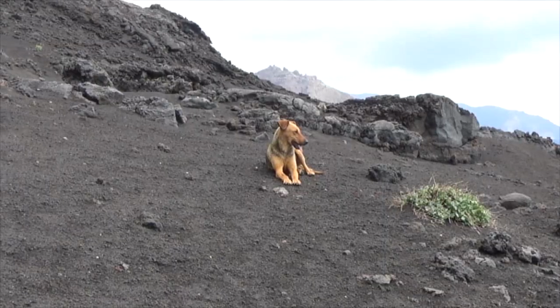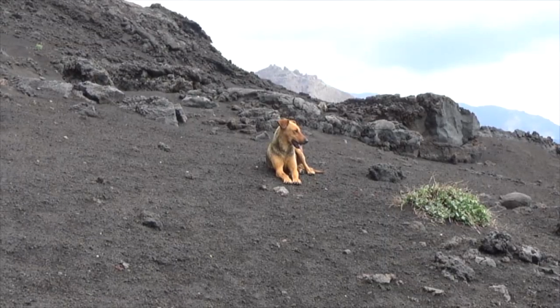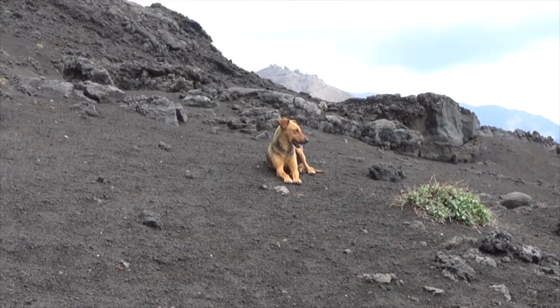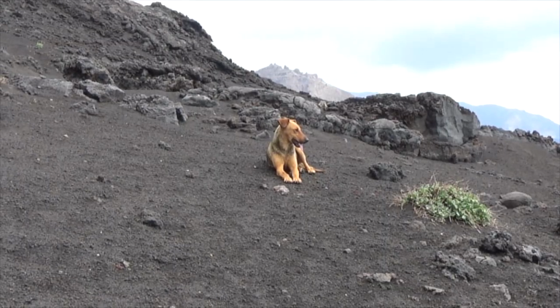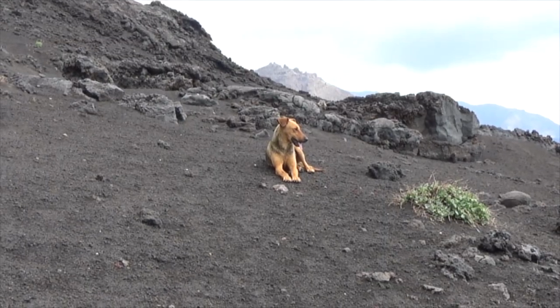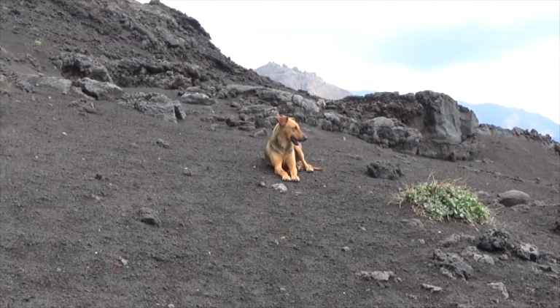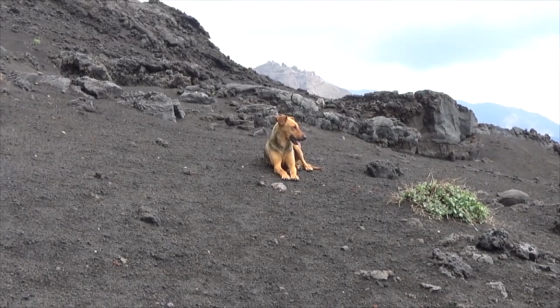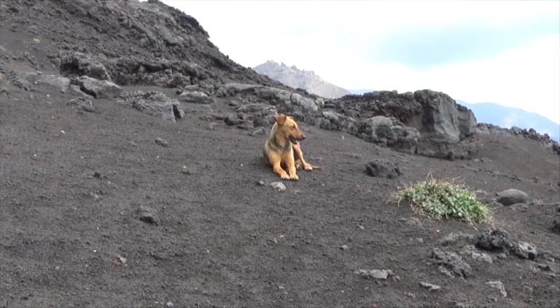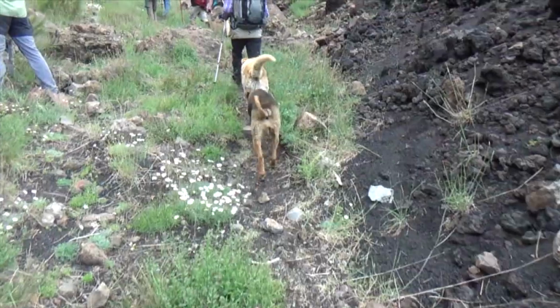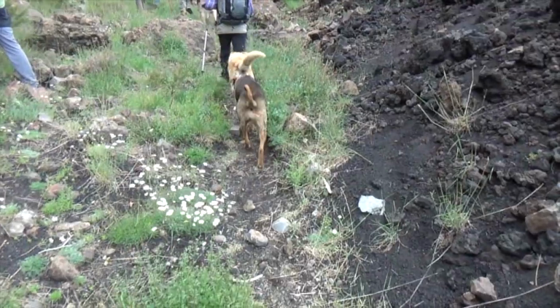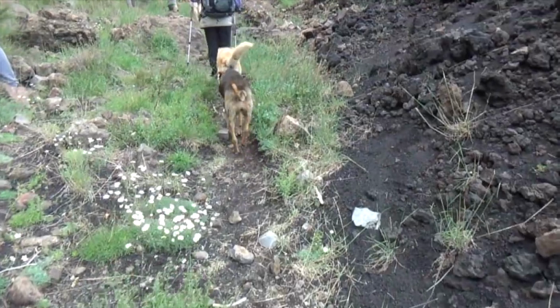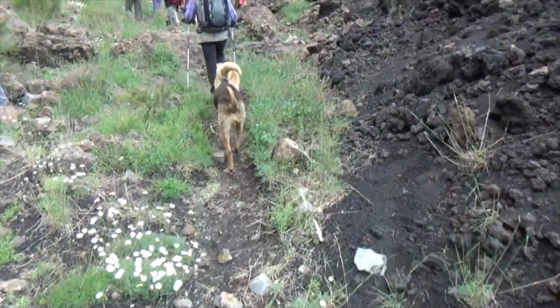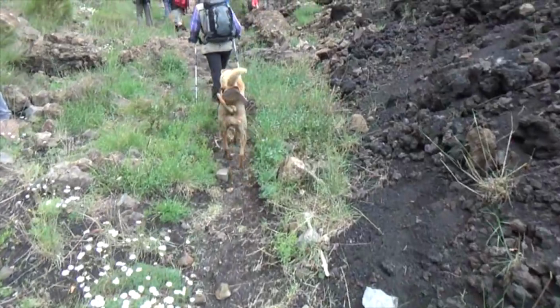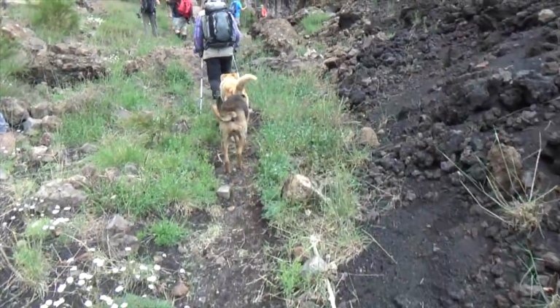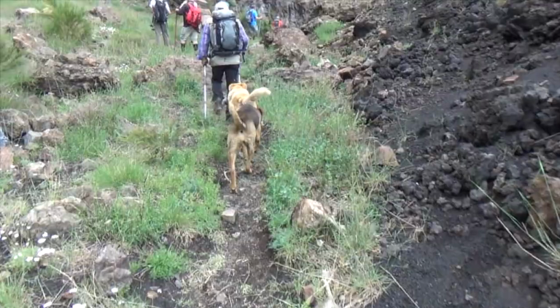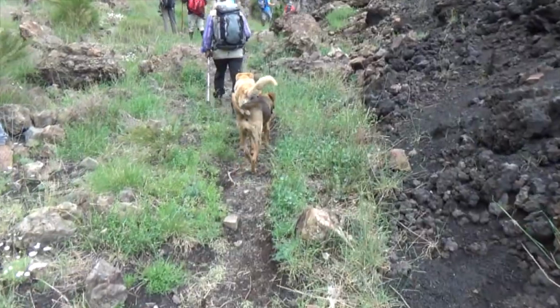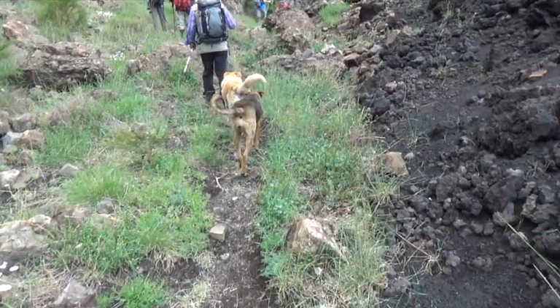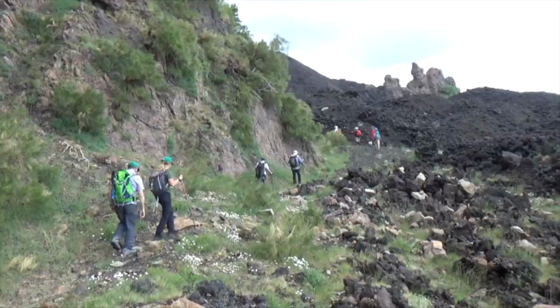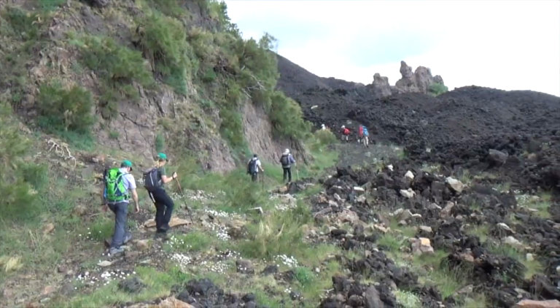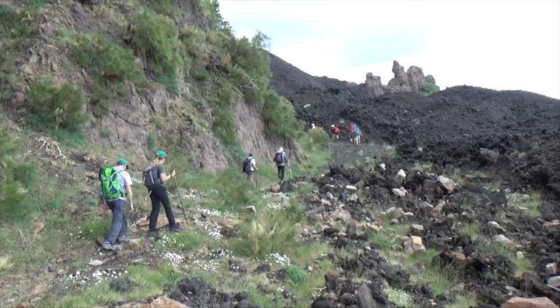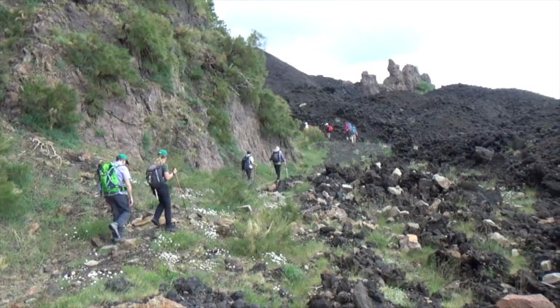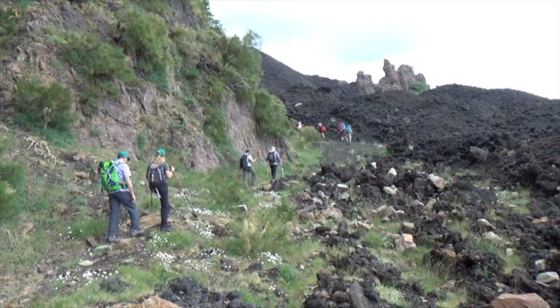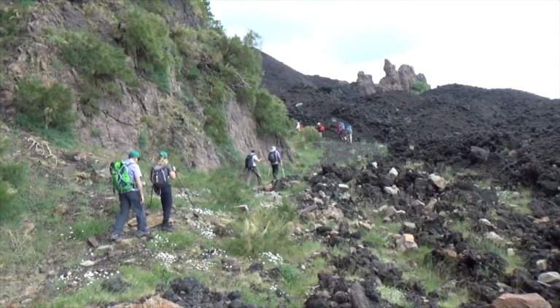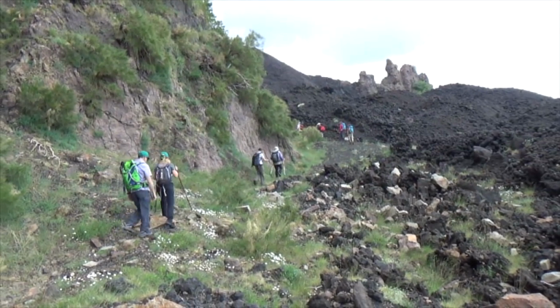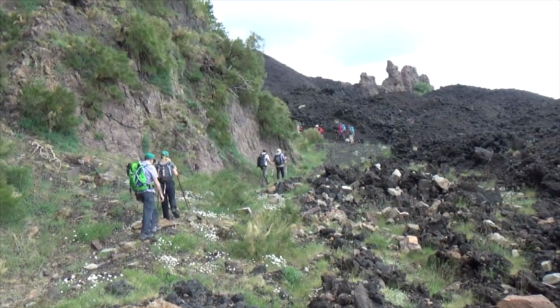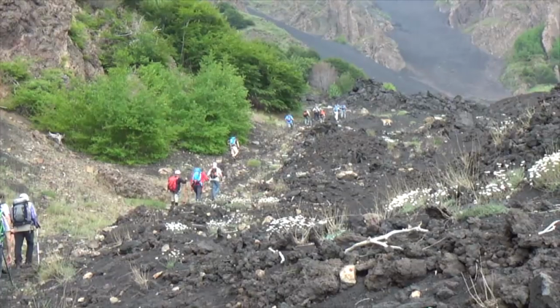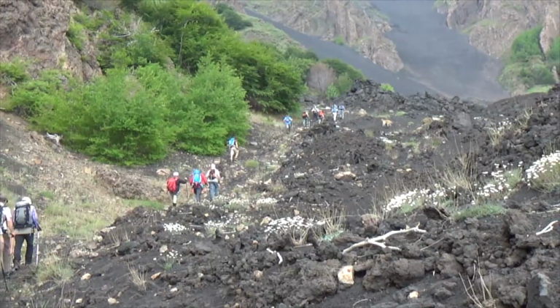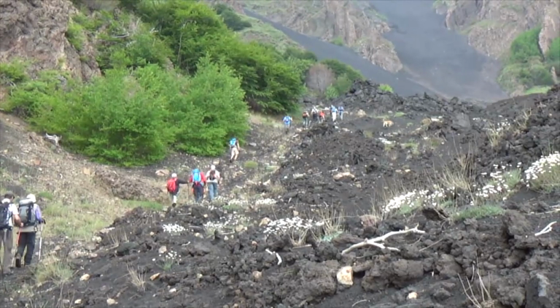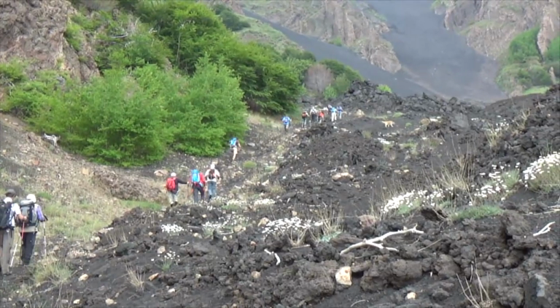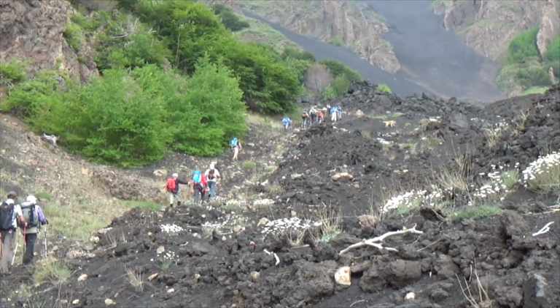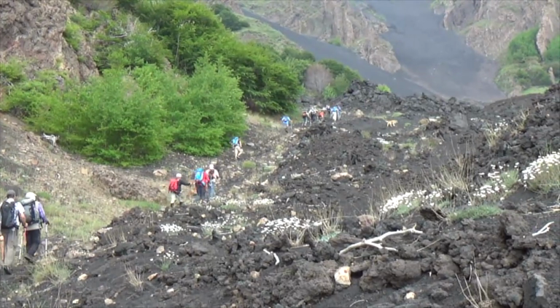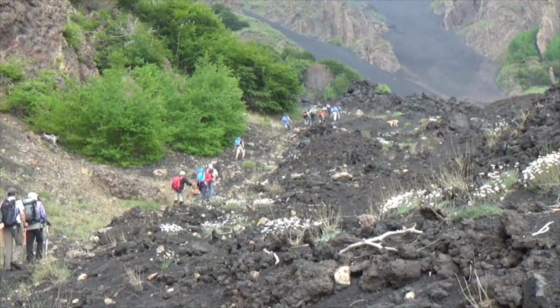We were joined by some canine friends — volcano dogs. Once down in the valley we hugged the edge of the lava fields.